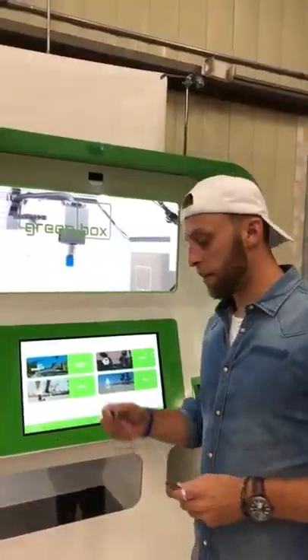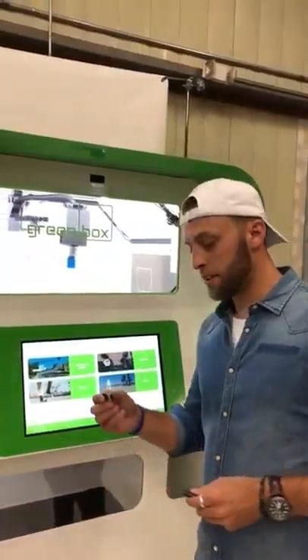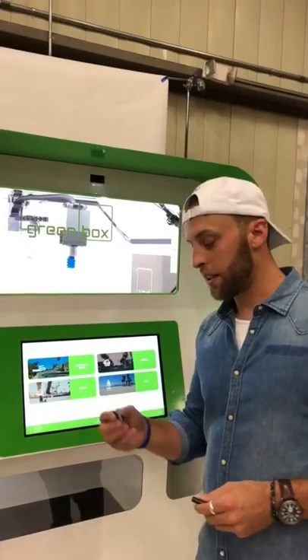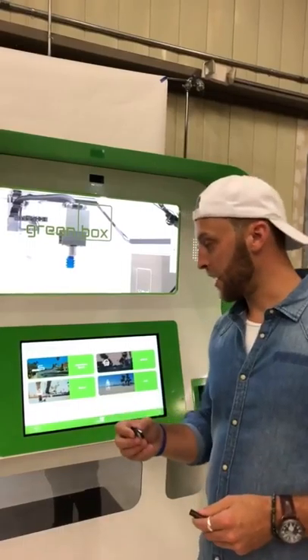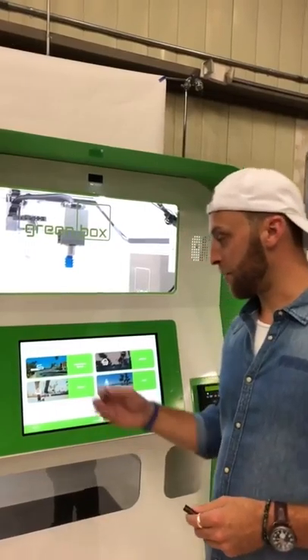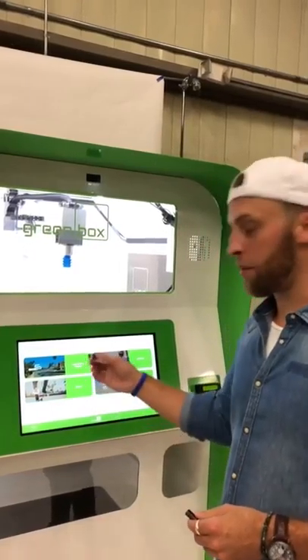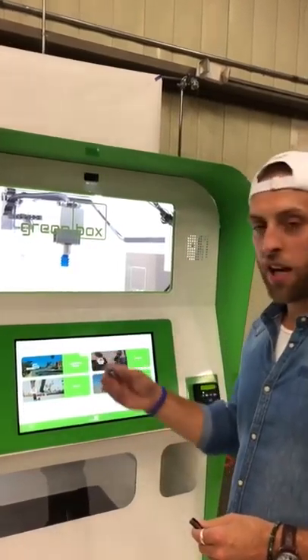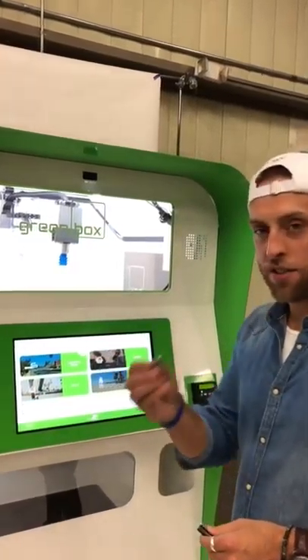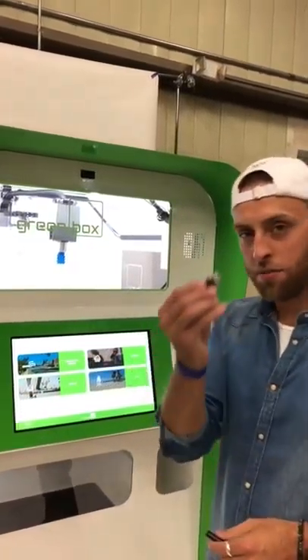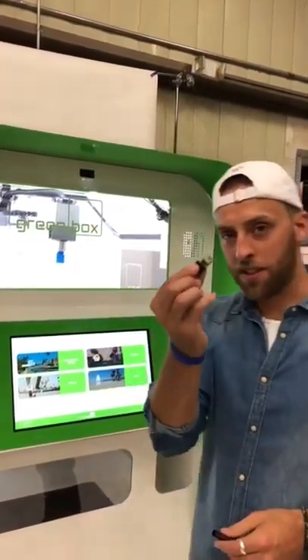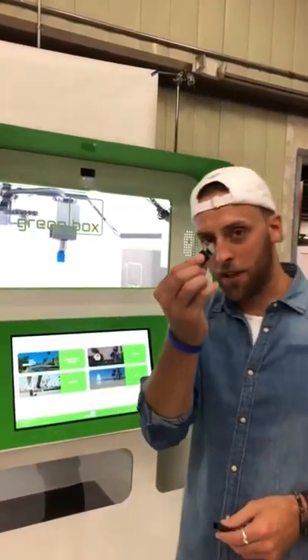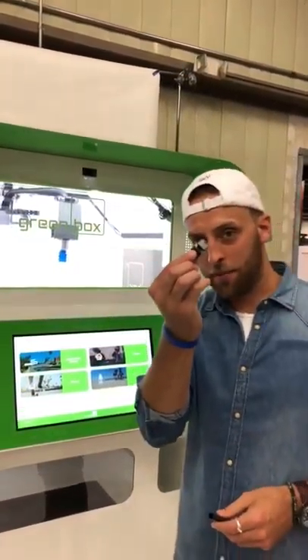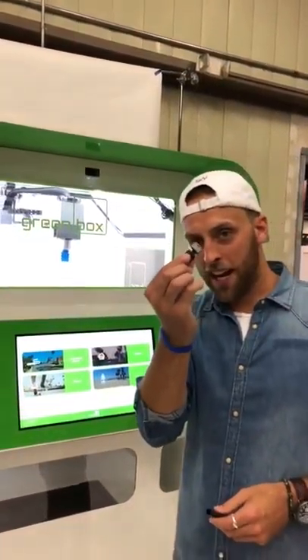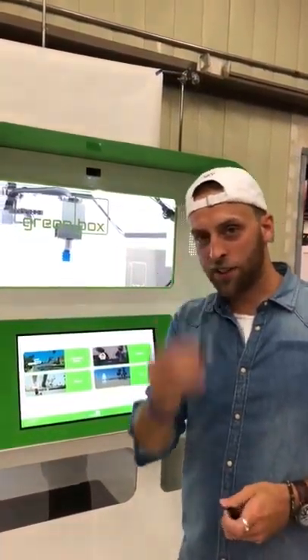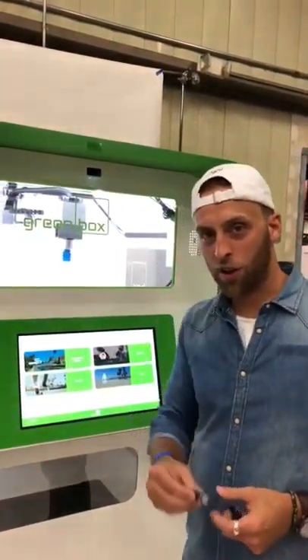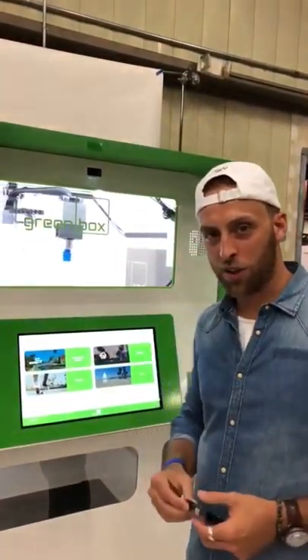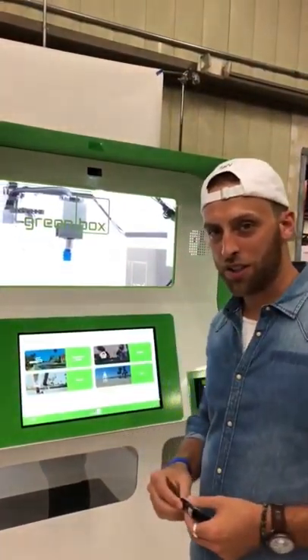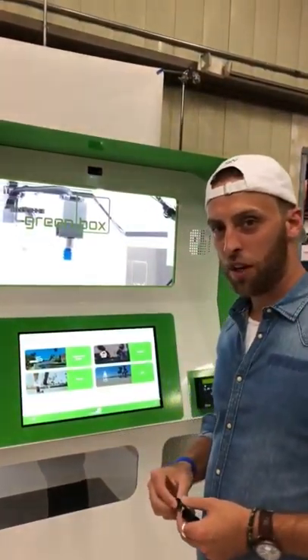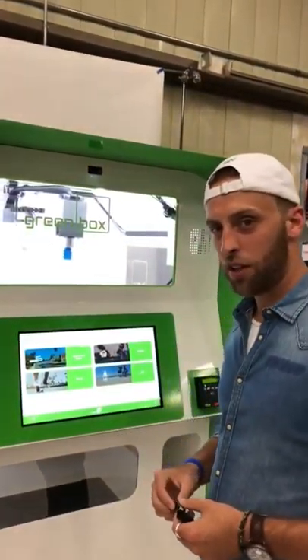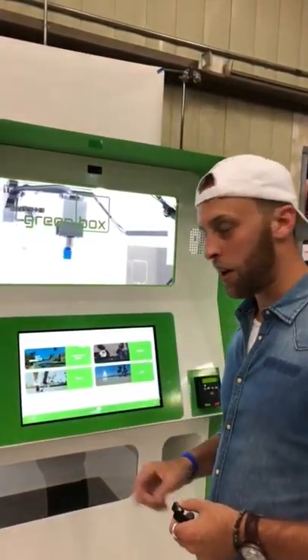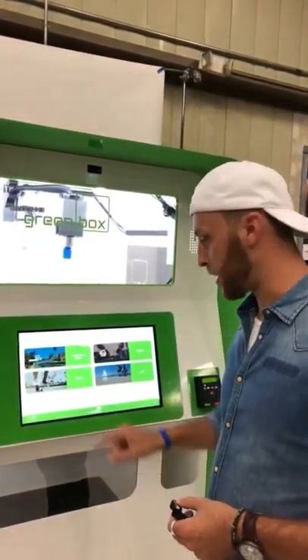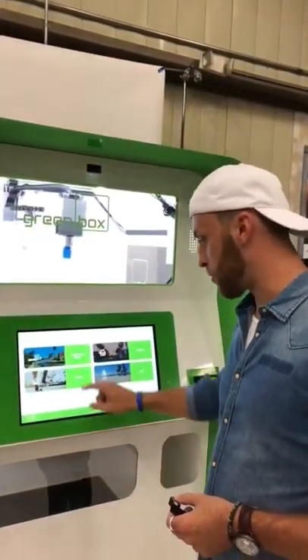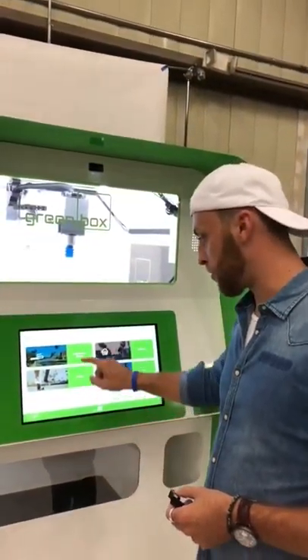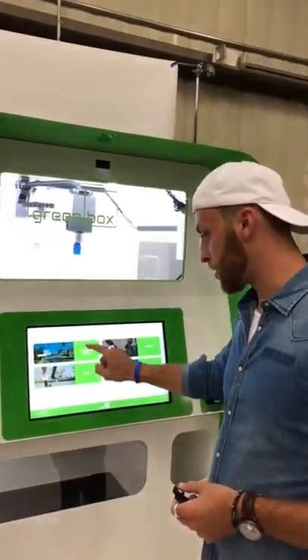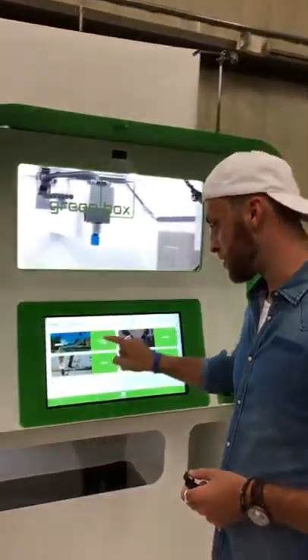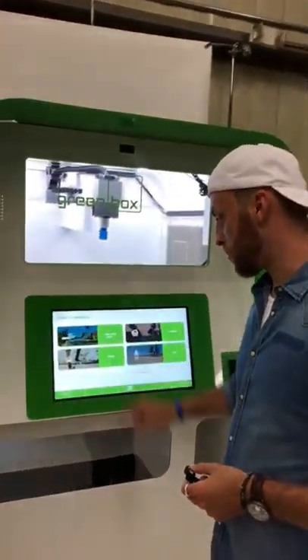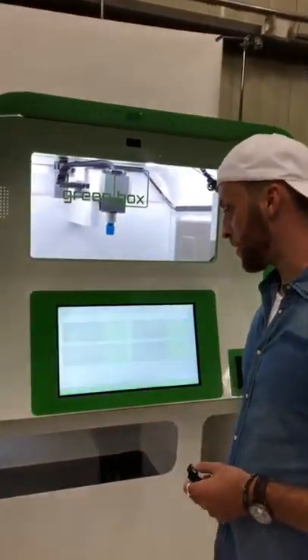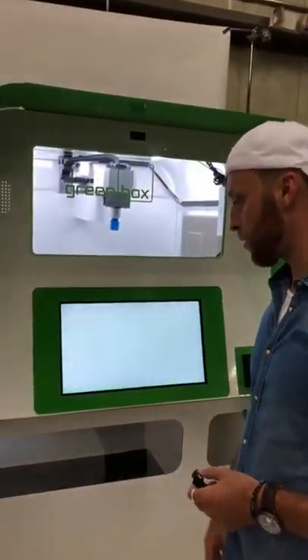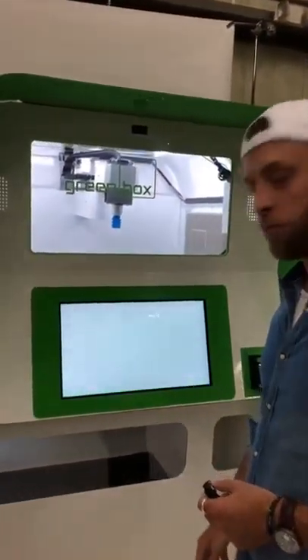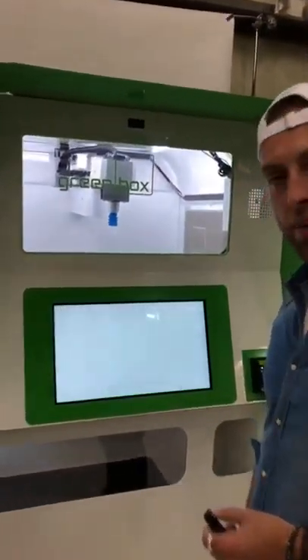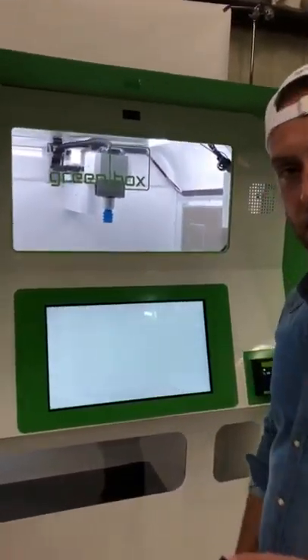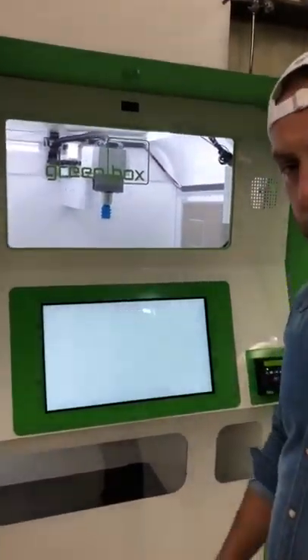I'm going to select vaporizers because my PAX cartridge is running low — I'd like to refresh it. So I'm going to click through vaporizers.